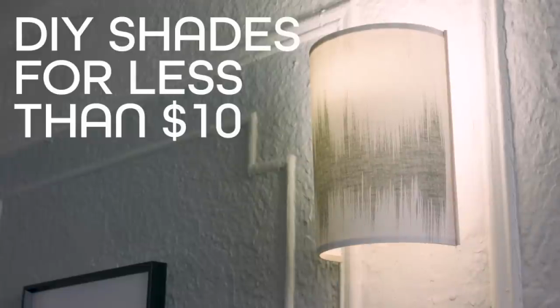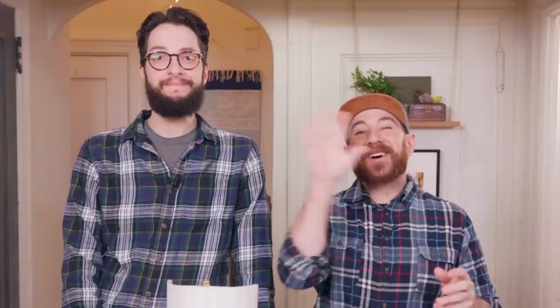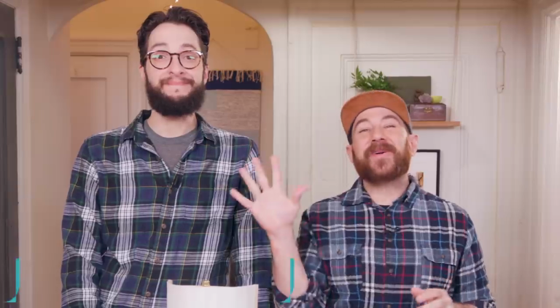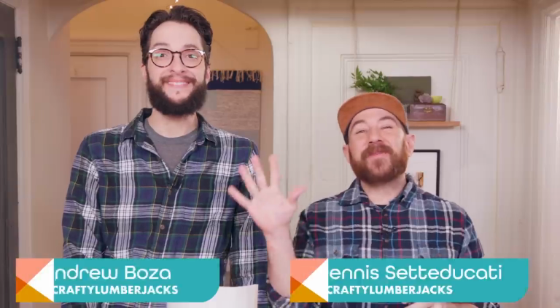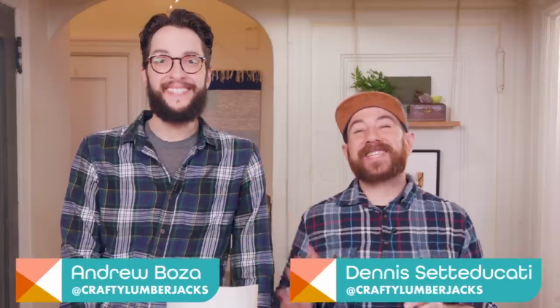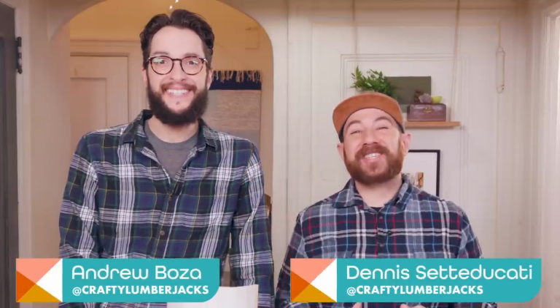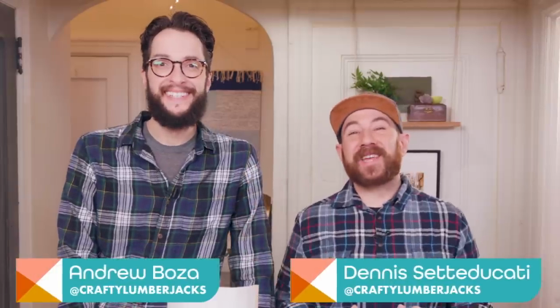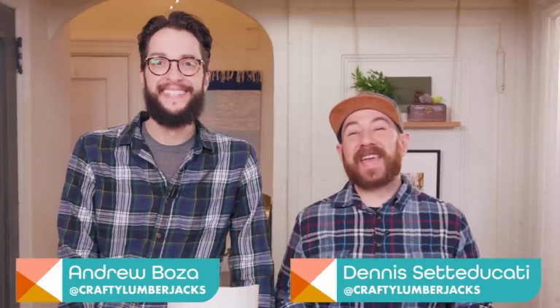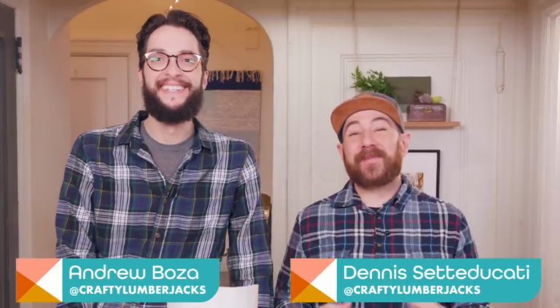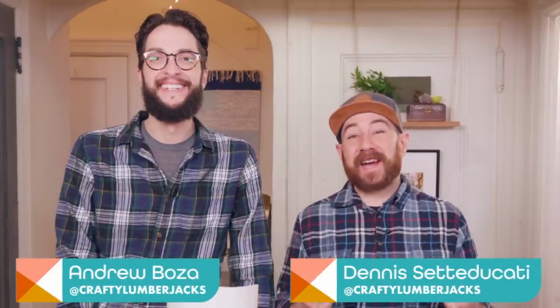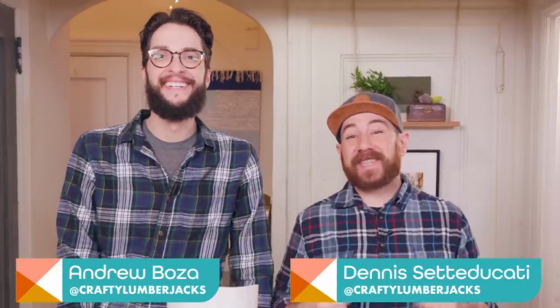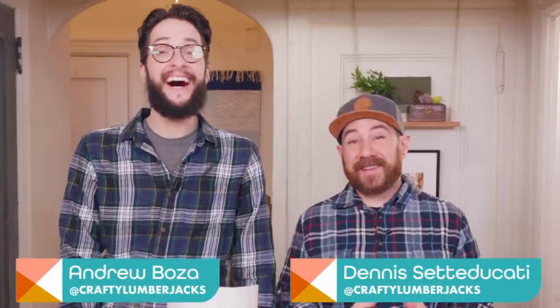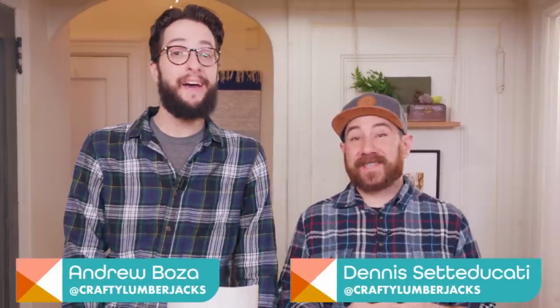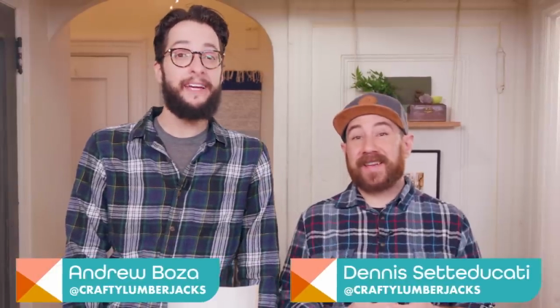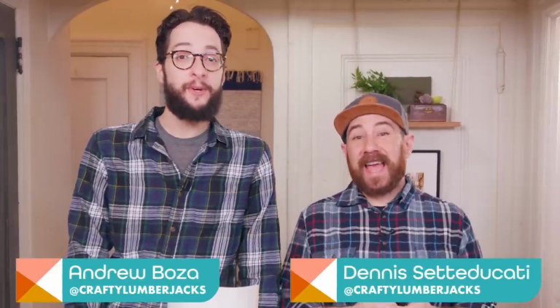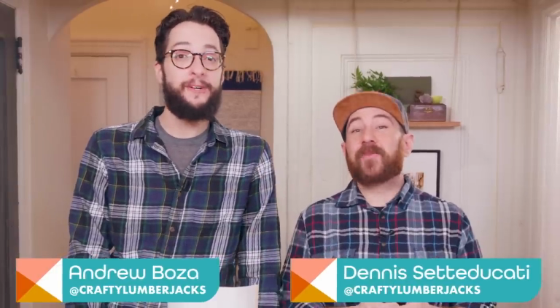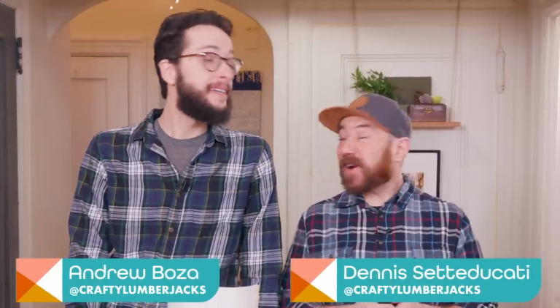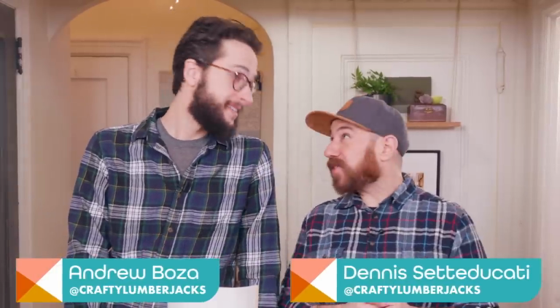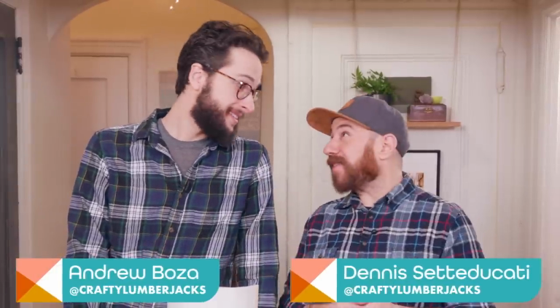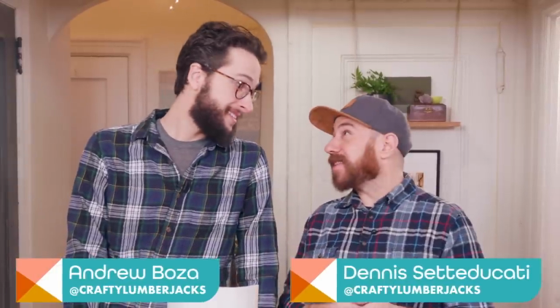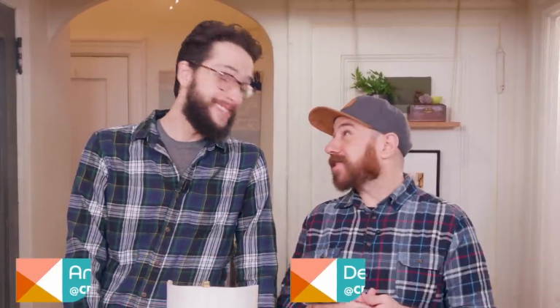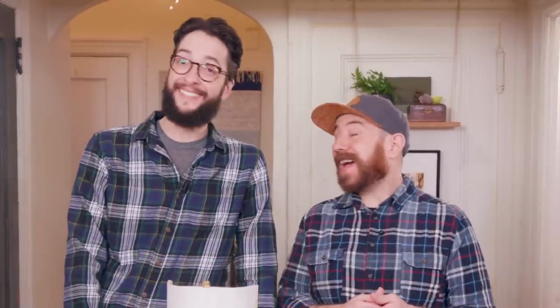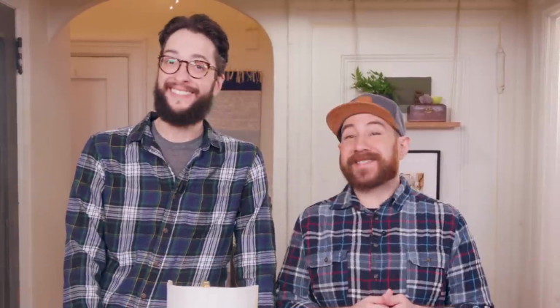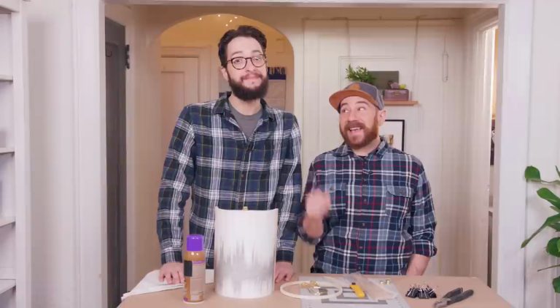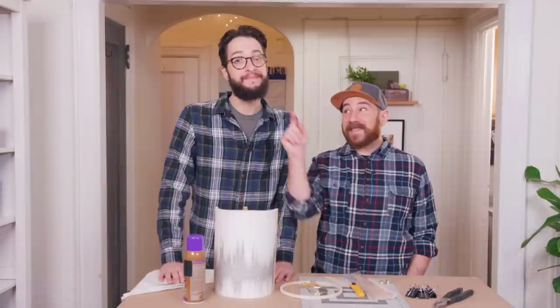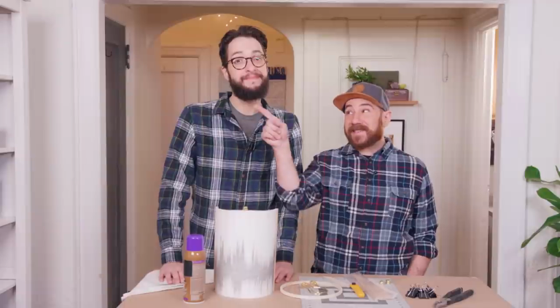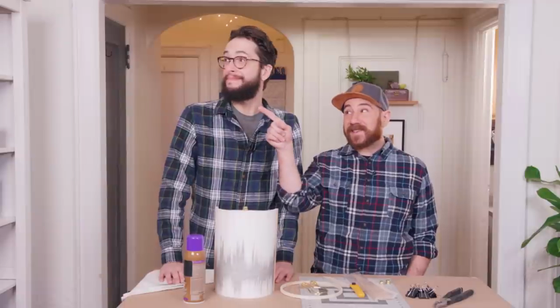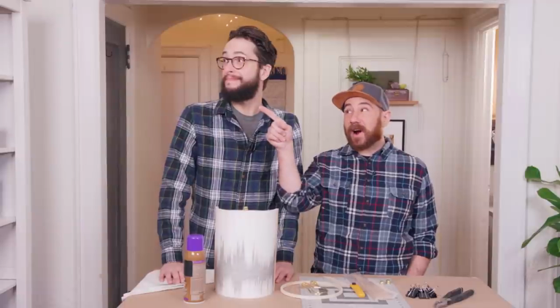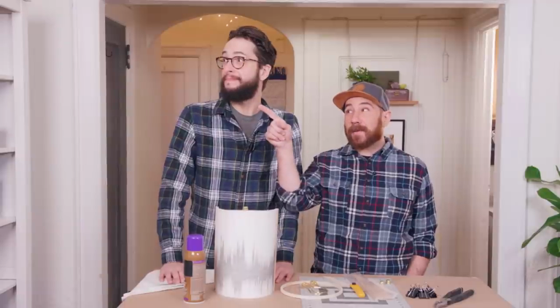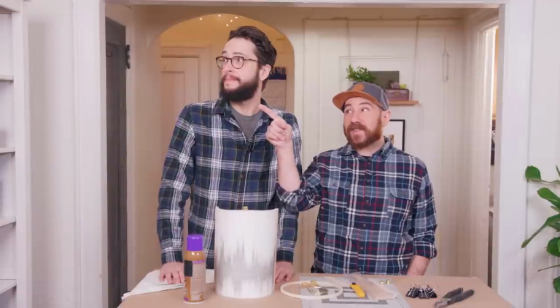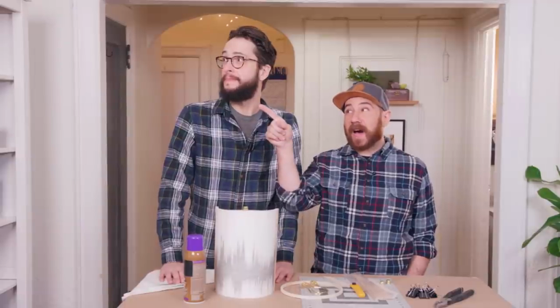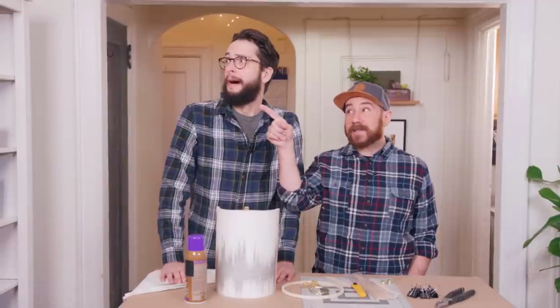Hello, welcome back to HGTV Handmade. I'm Dennis. I'm Andrew. And we are the Crafty Lumberjacks. And this is our horrible sconce.